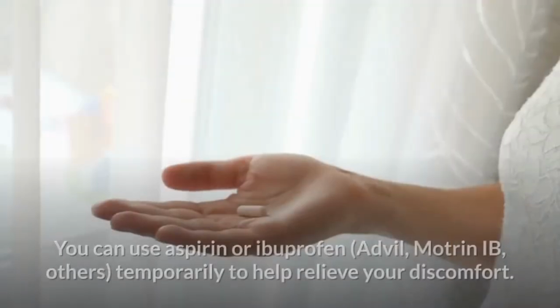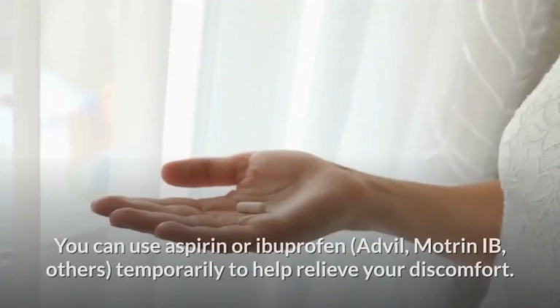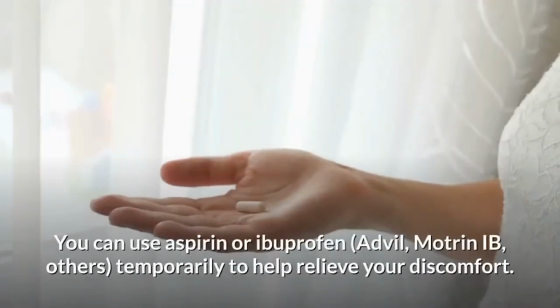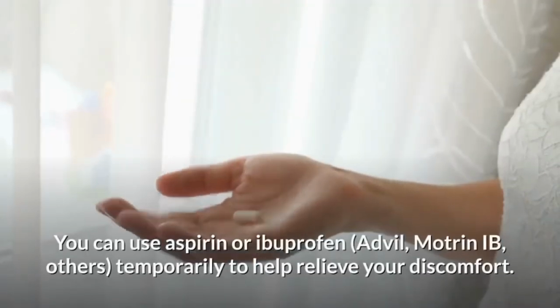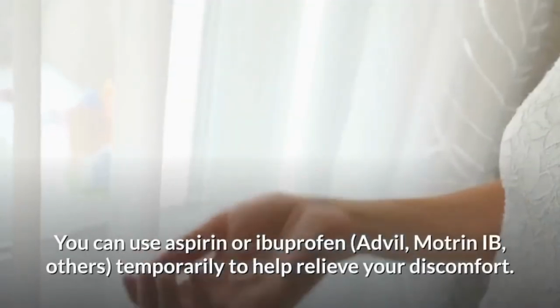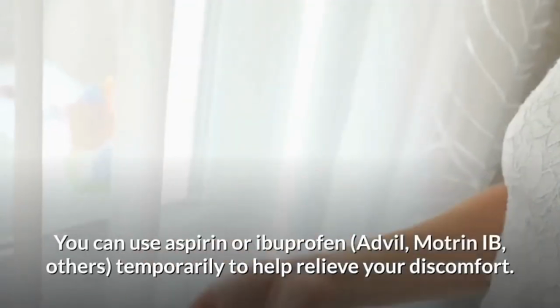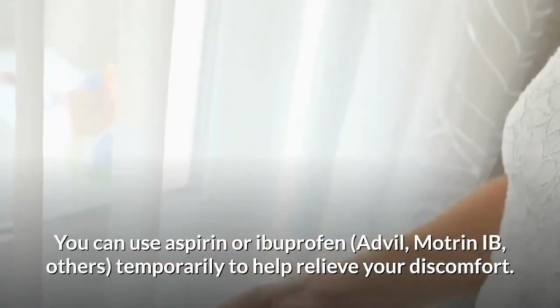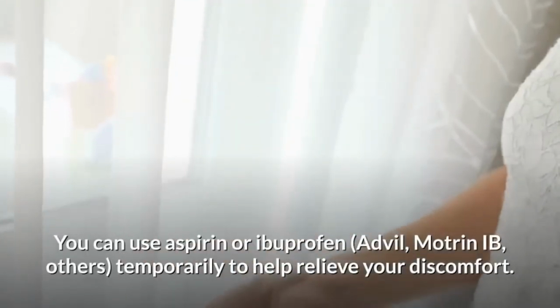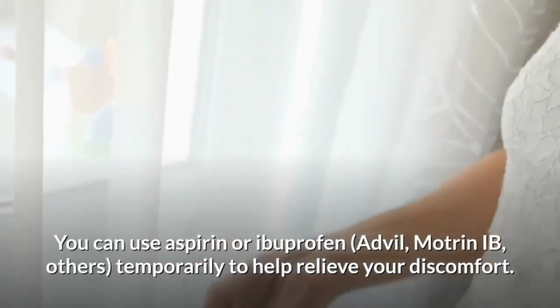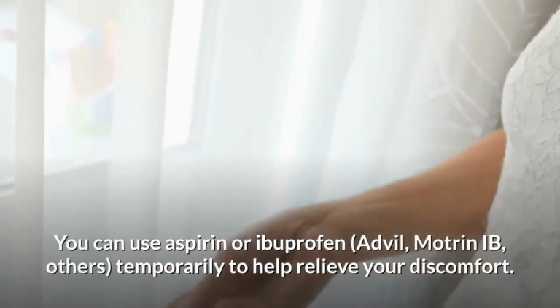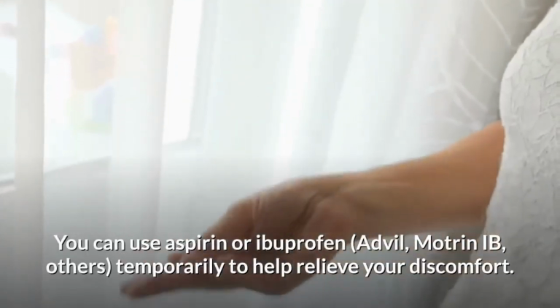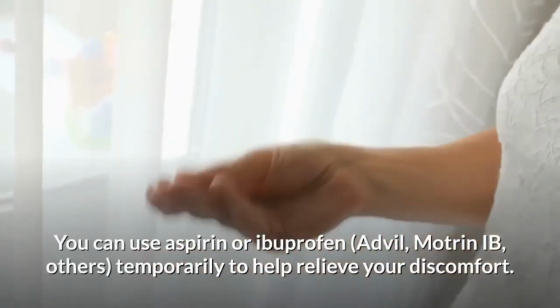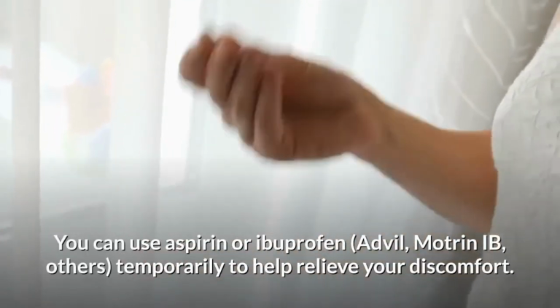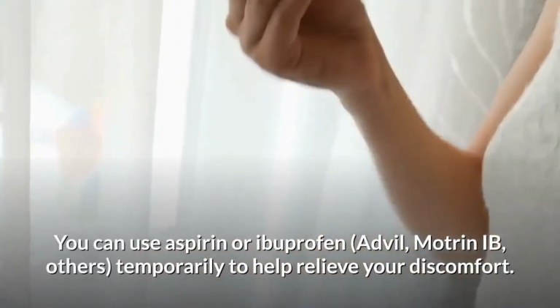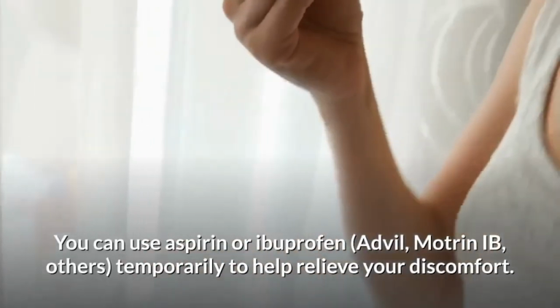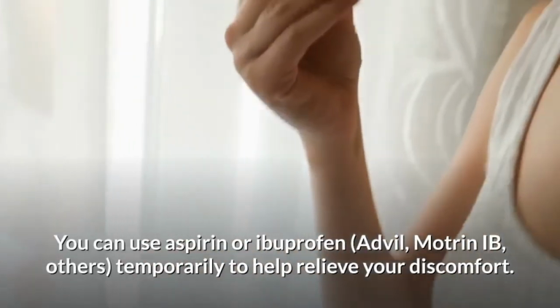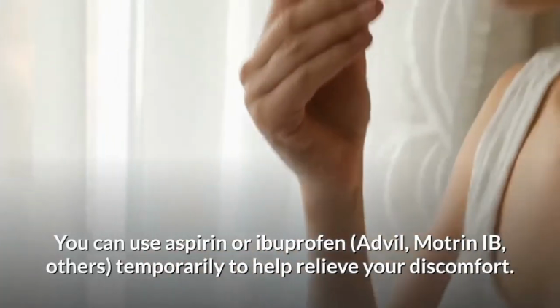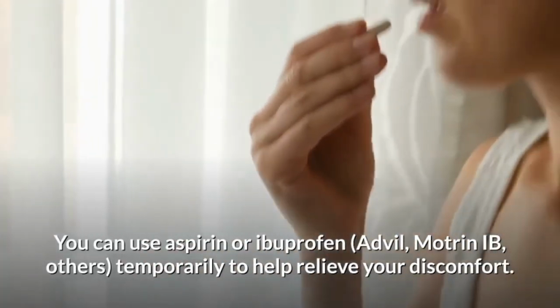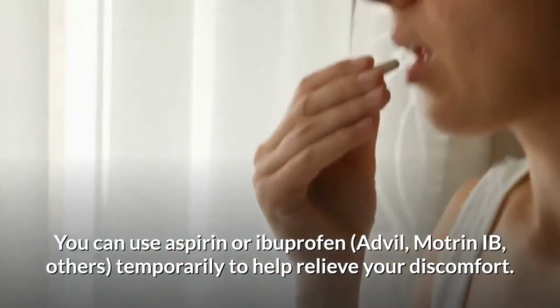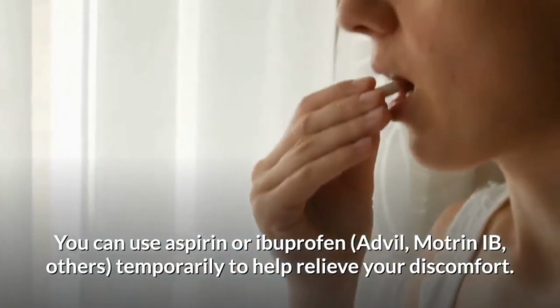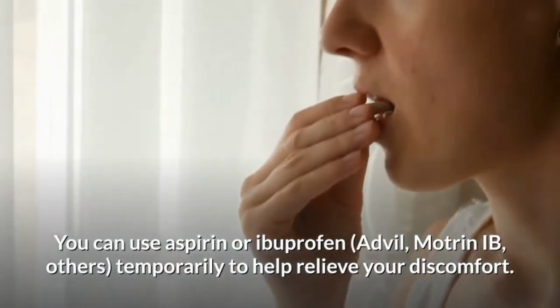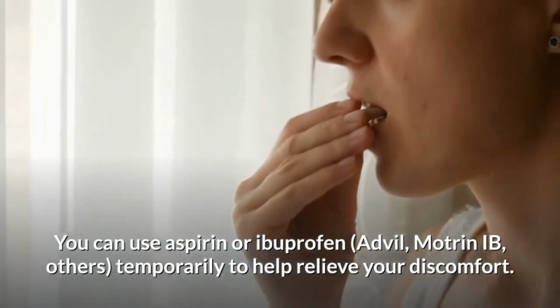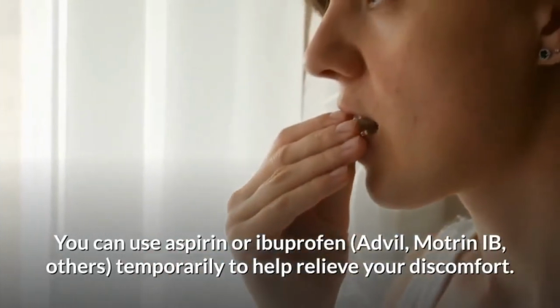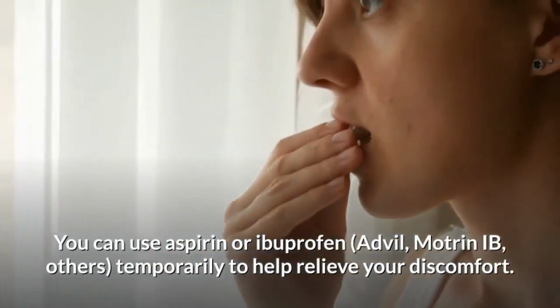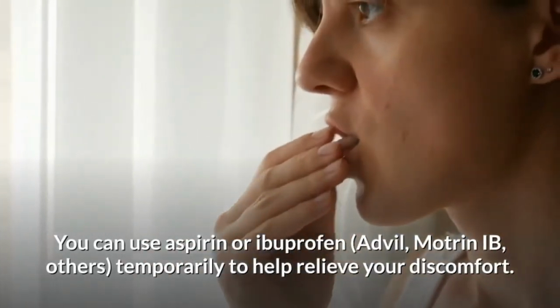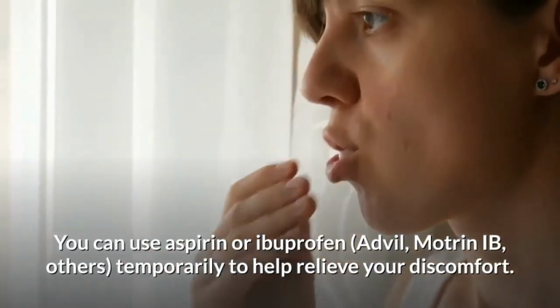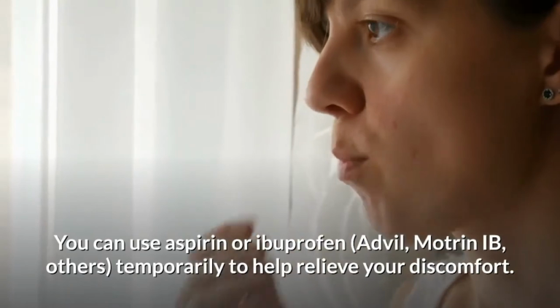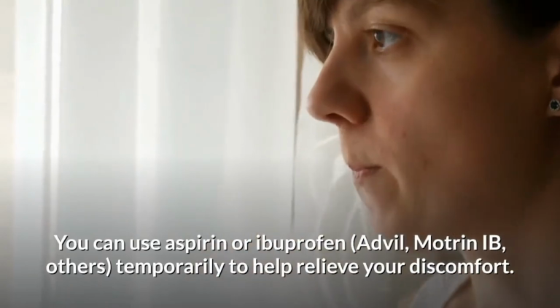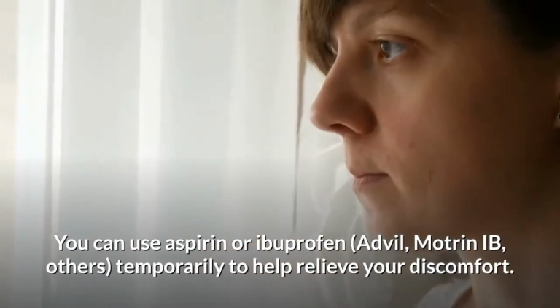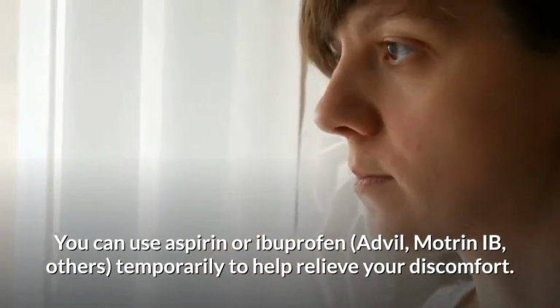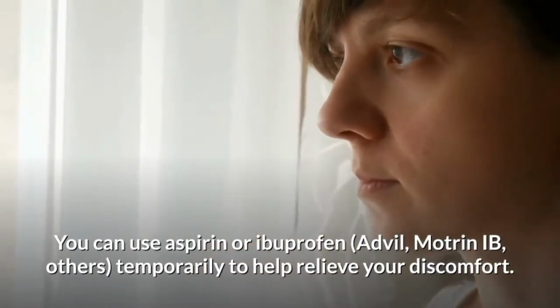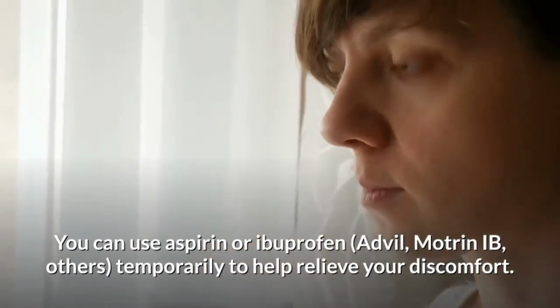Take oral pain relievers. You can use aspirin, ibuprofen, or acetaminophen temporarily to help relieve your discomfort.